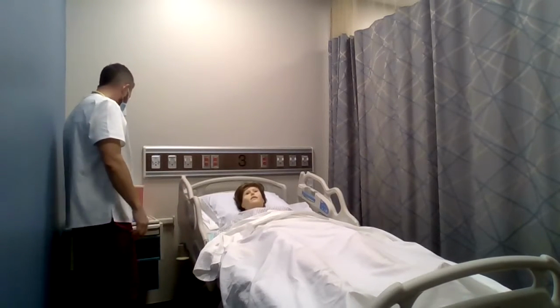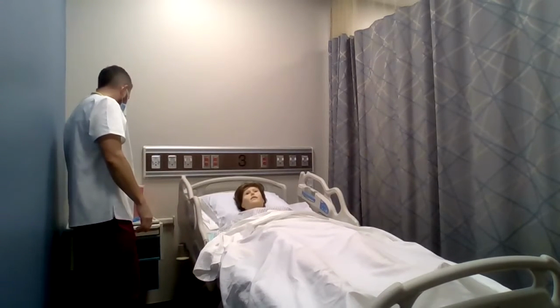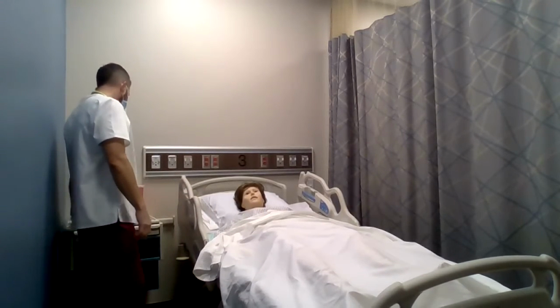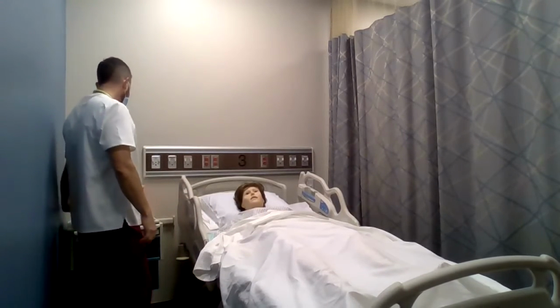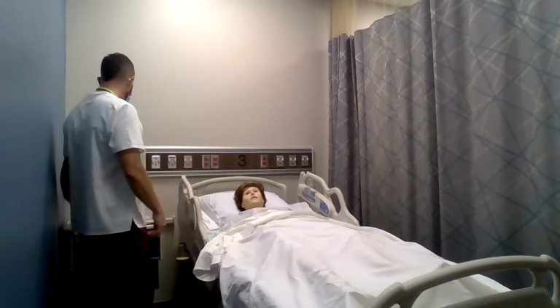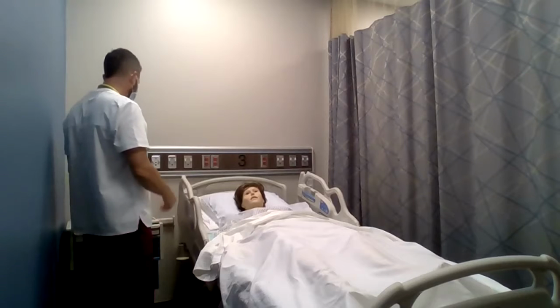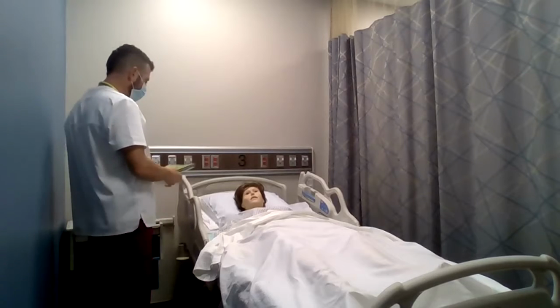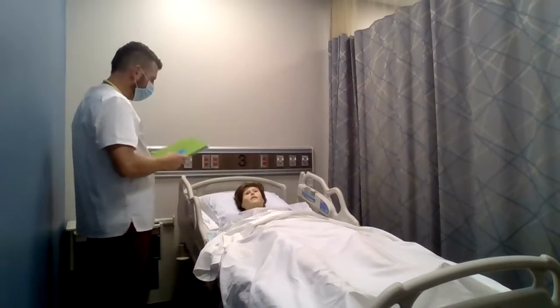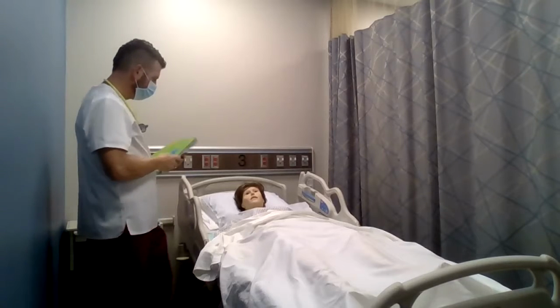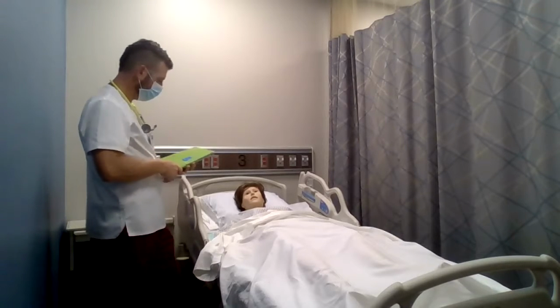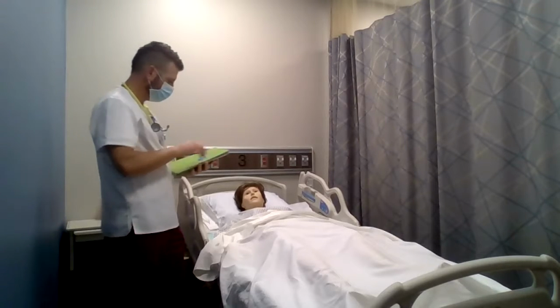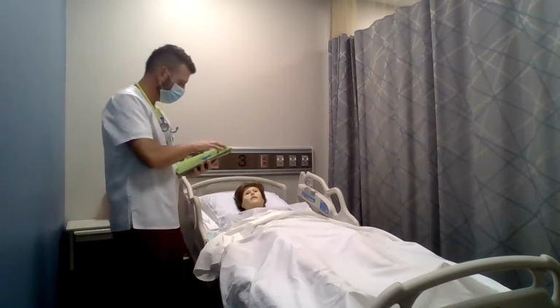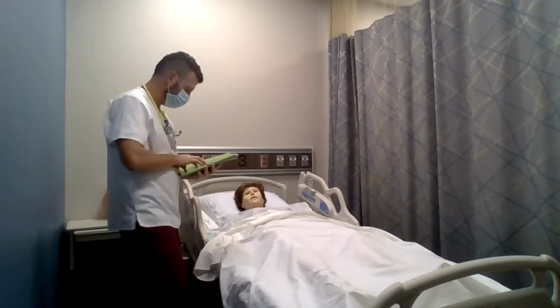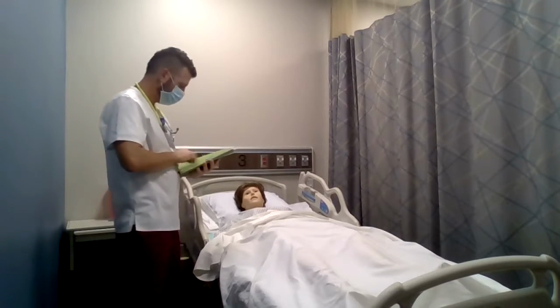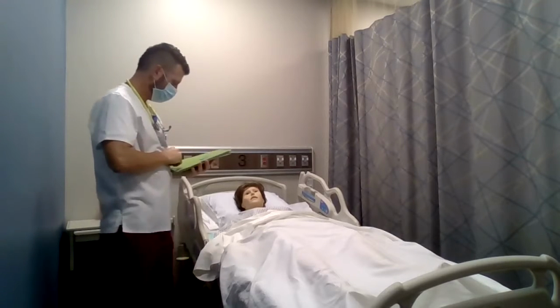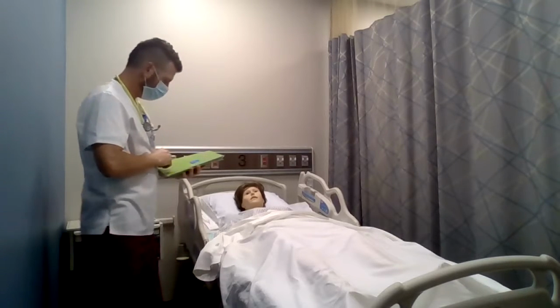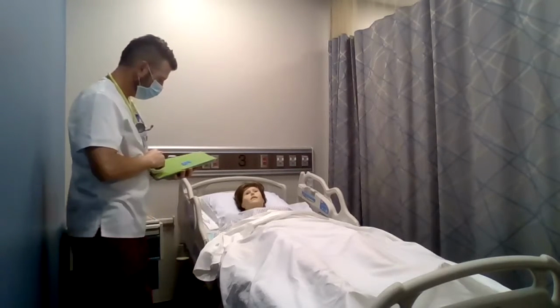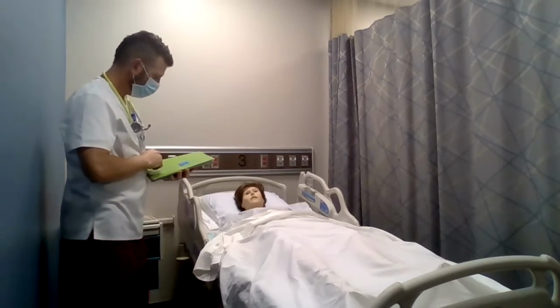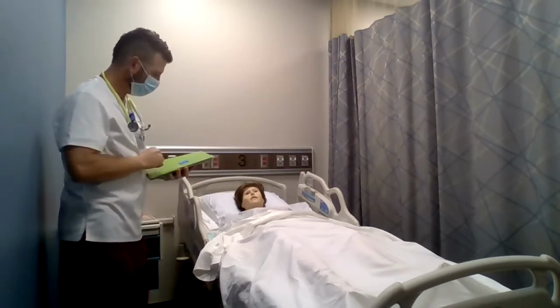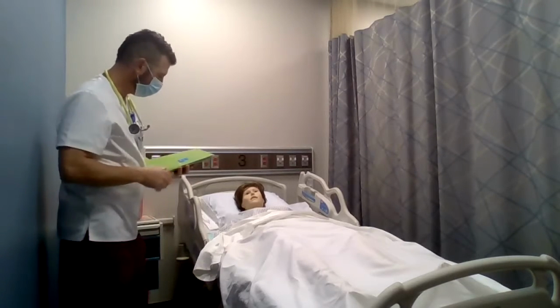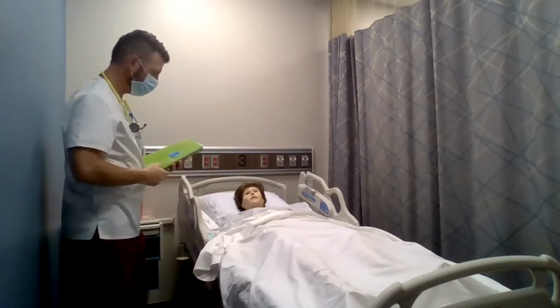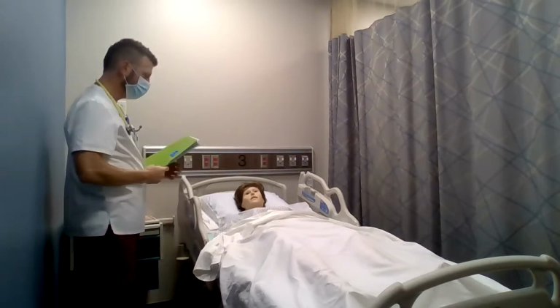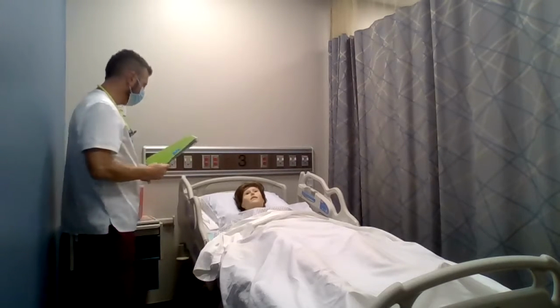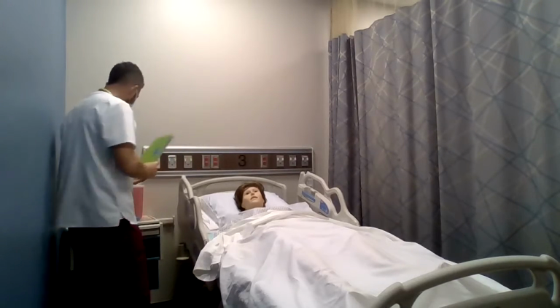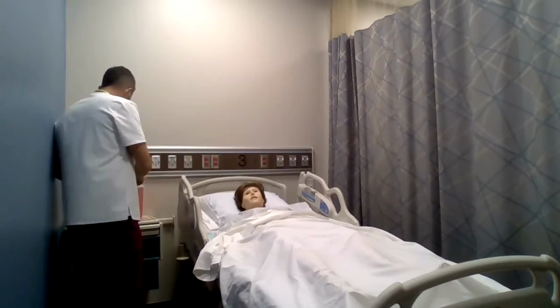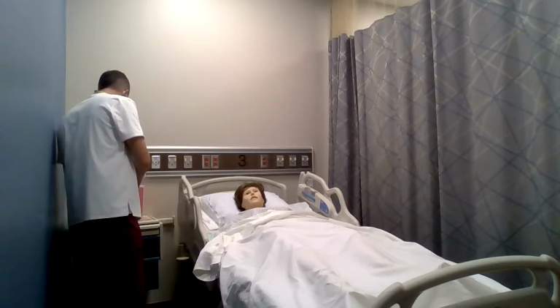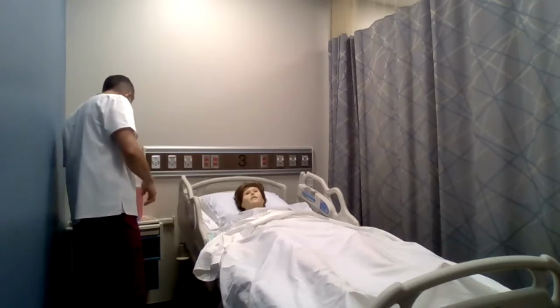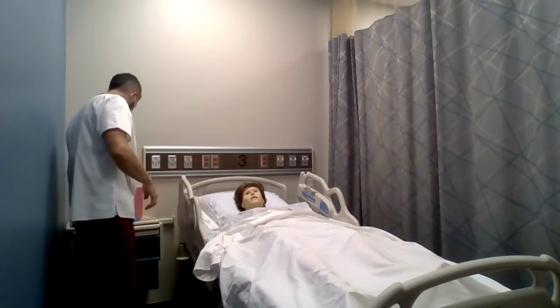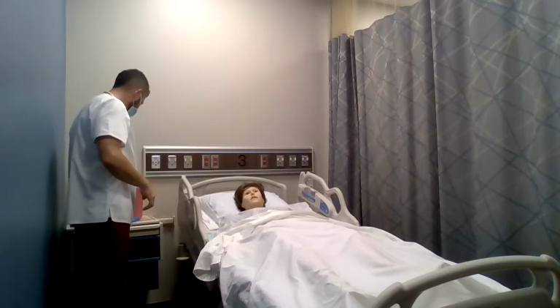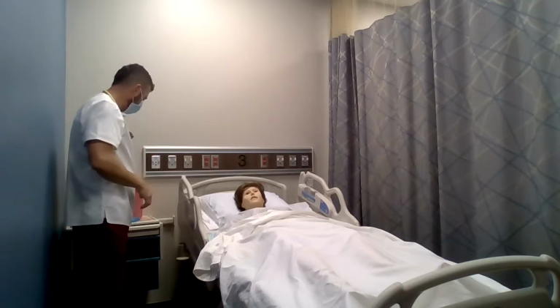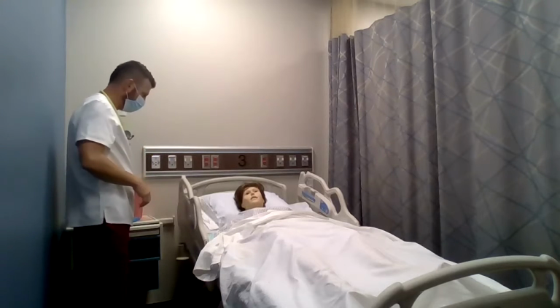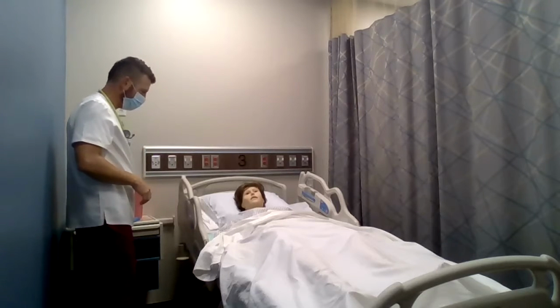I'm just going to check the patient's vitals and check the charts. All vital signs seem to be within normal limits. Fantastic.